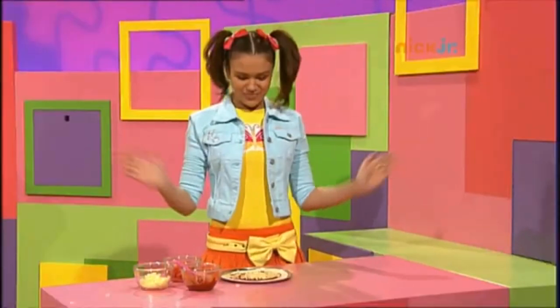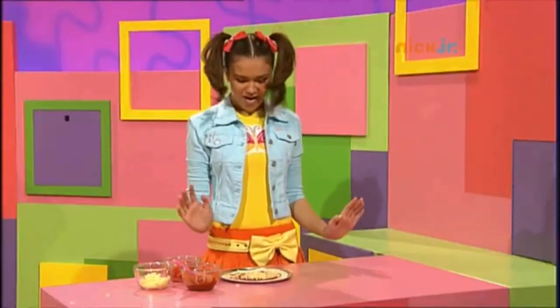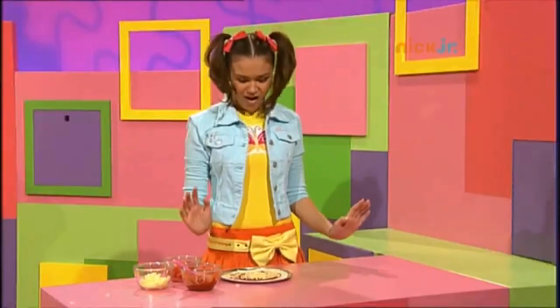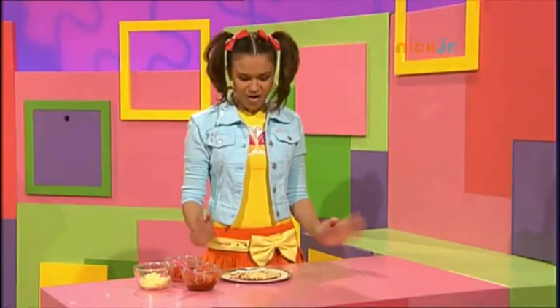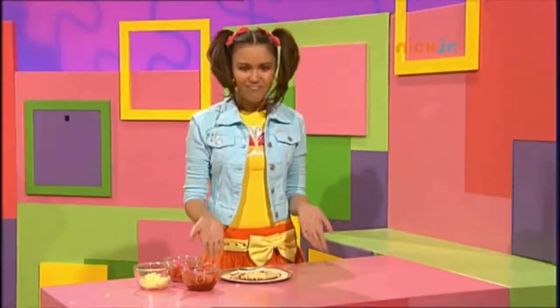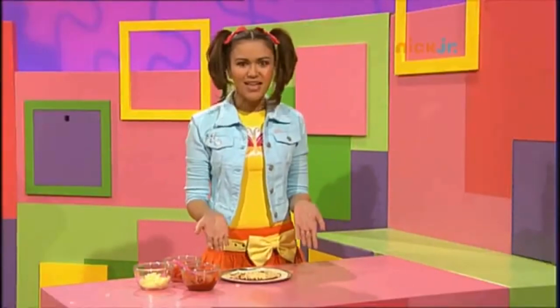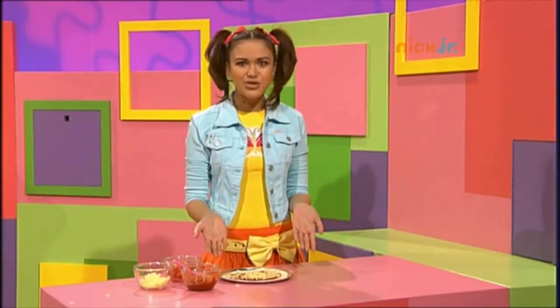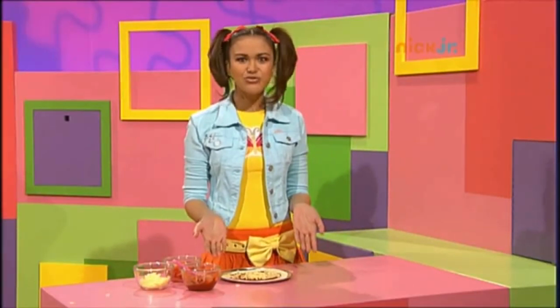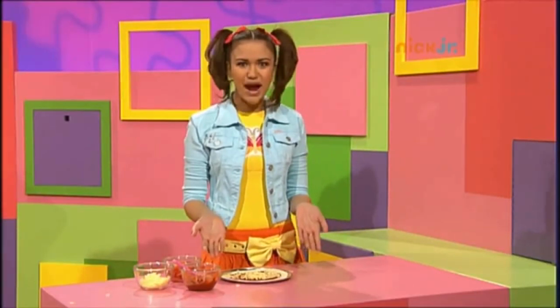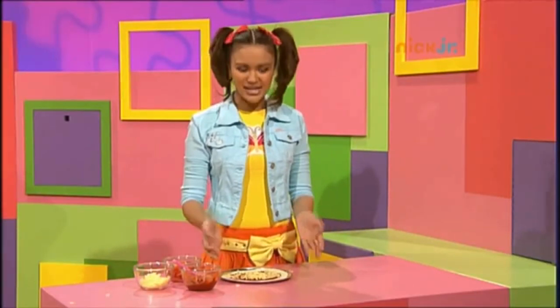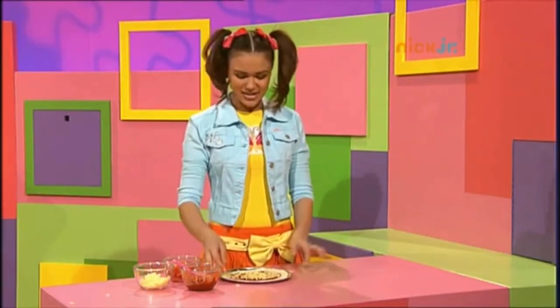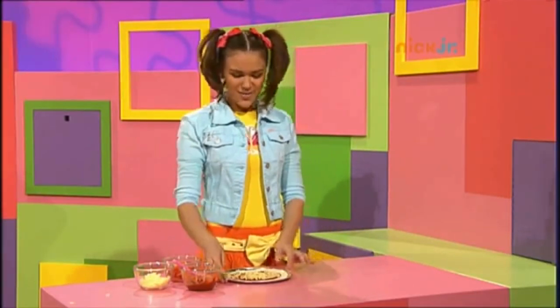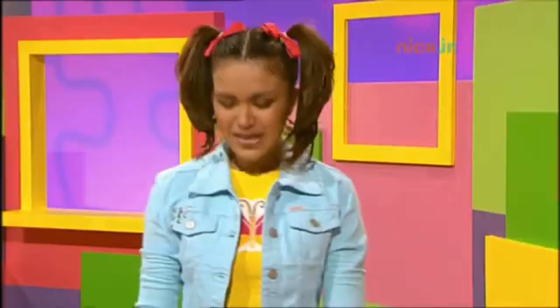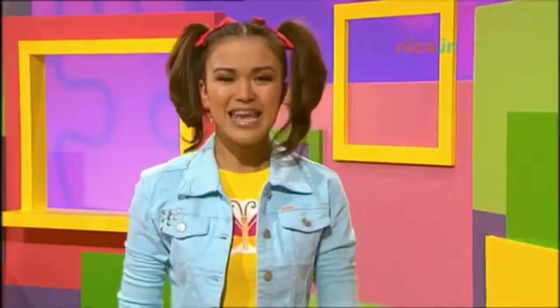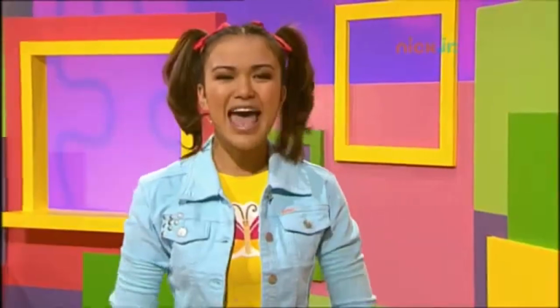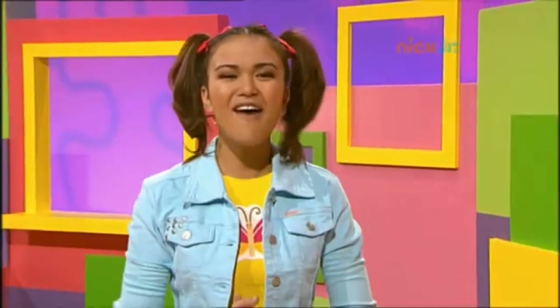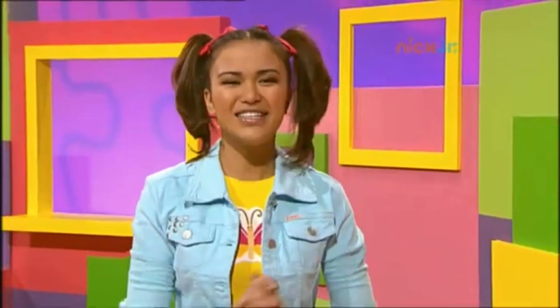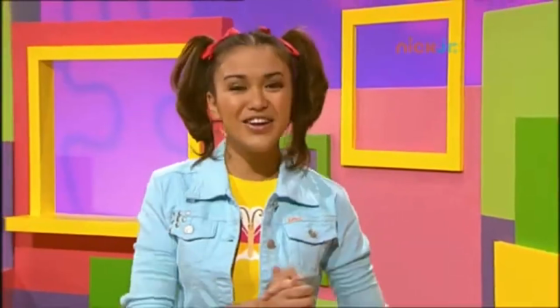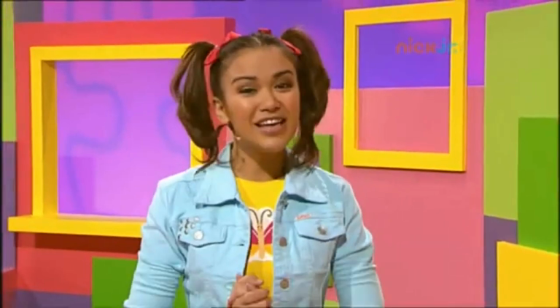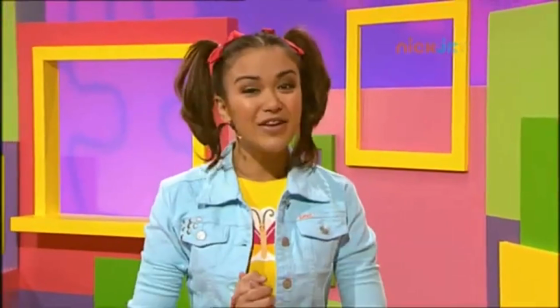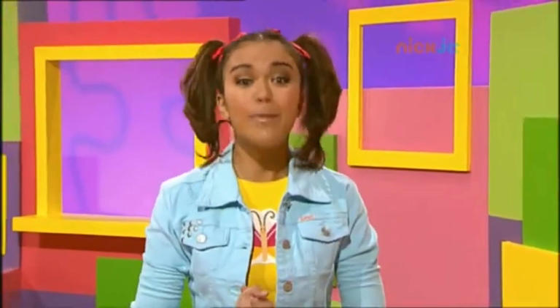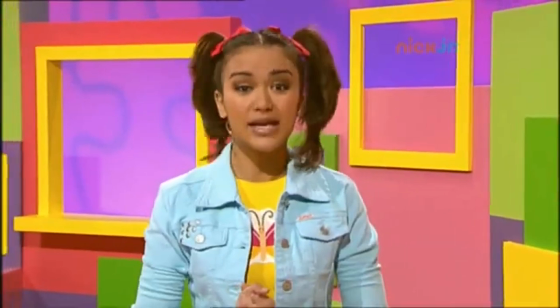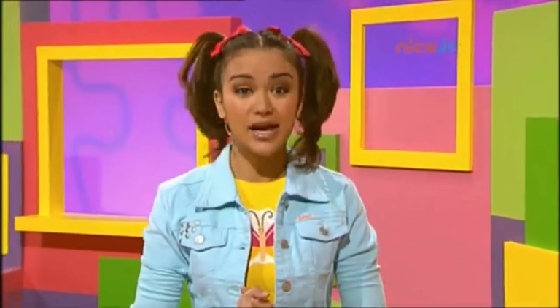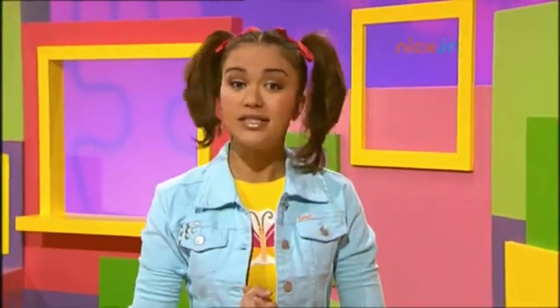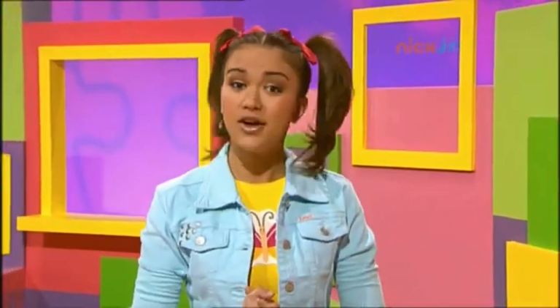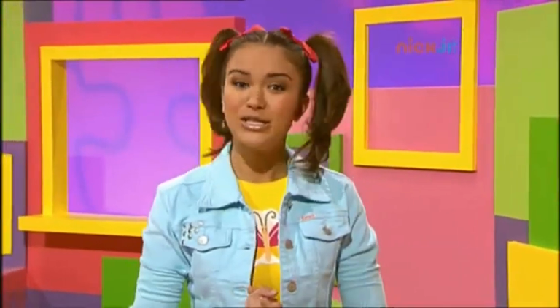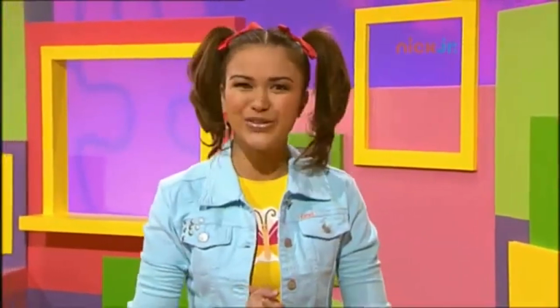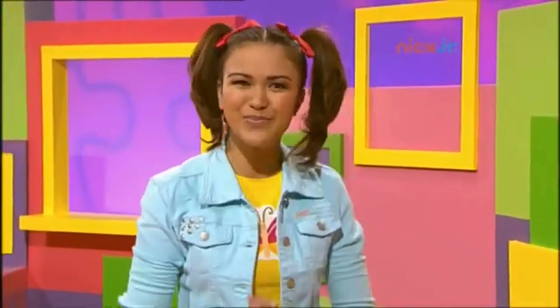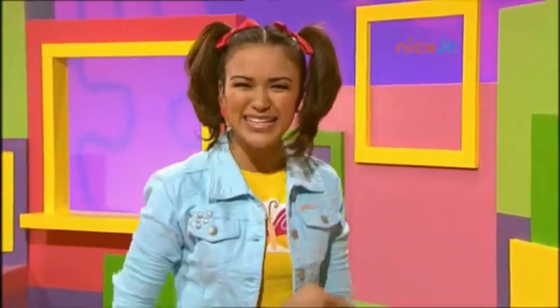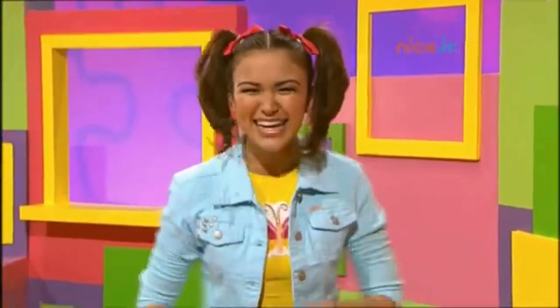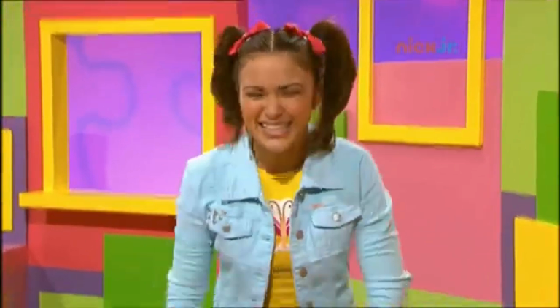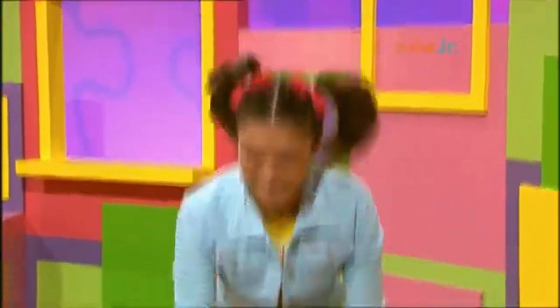Hey! That looks great! Now I'll turn on the oven, make it nice and hot to cook the pizza.